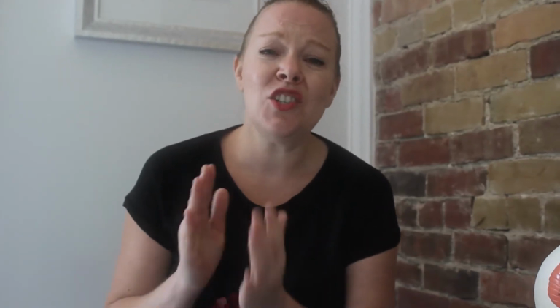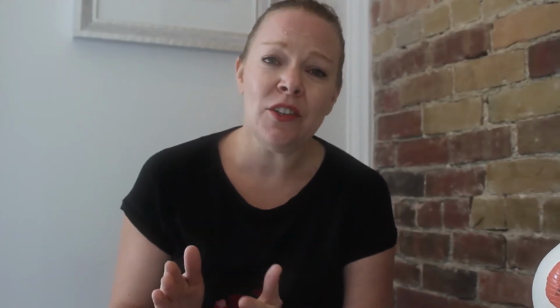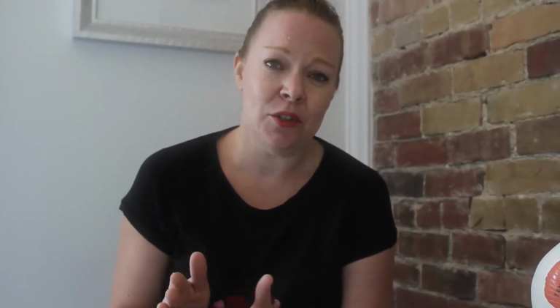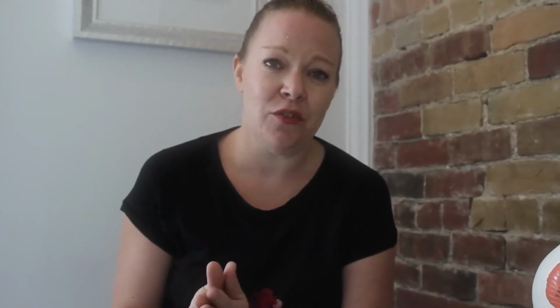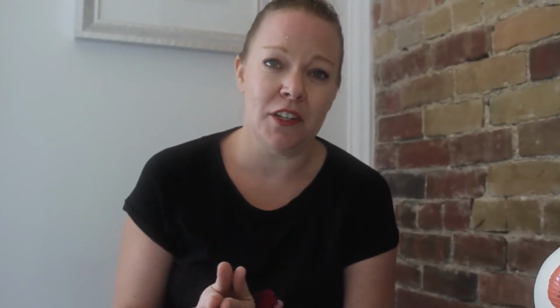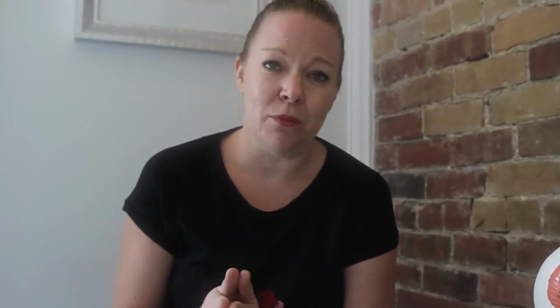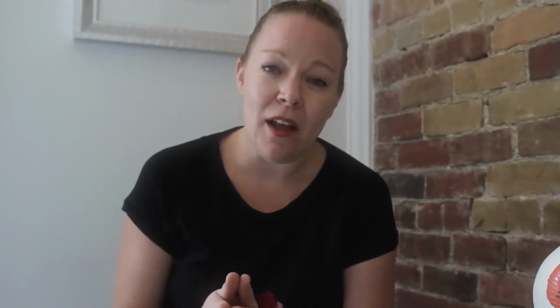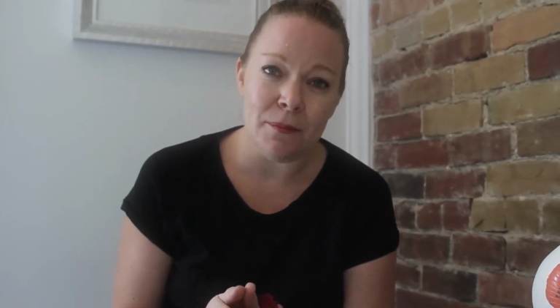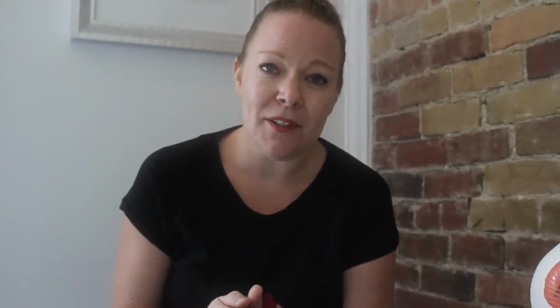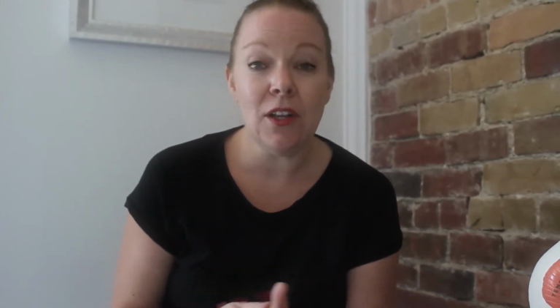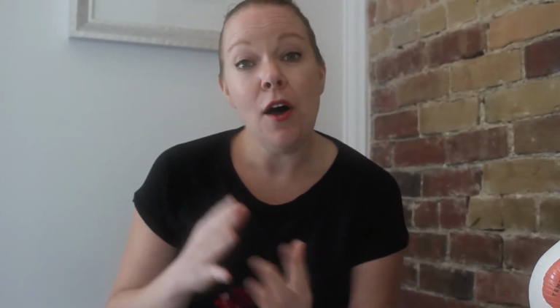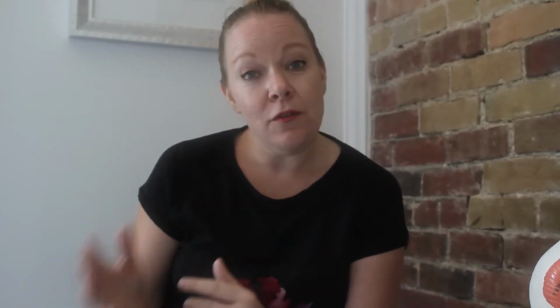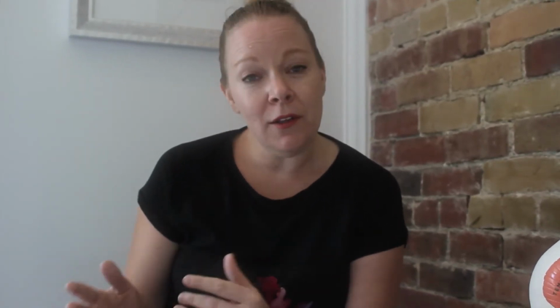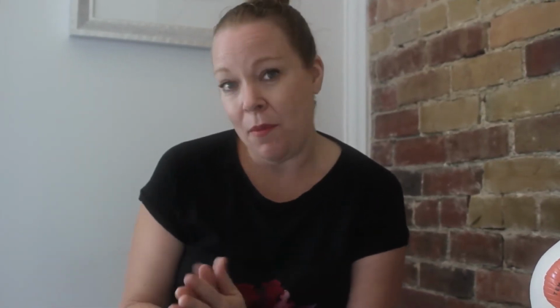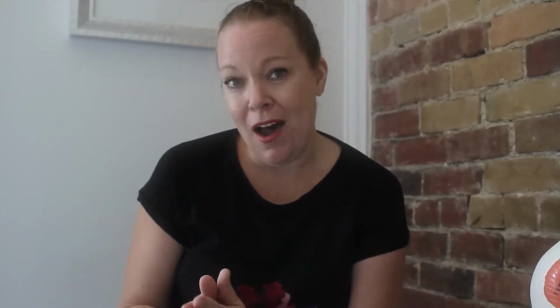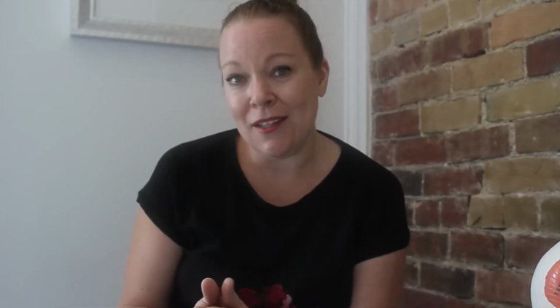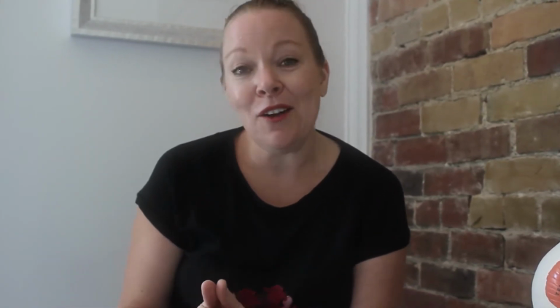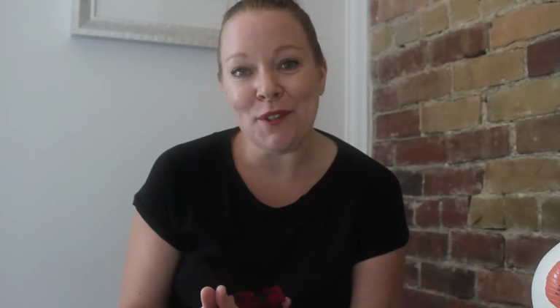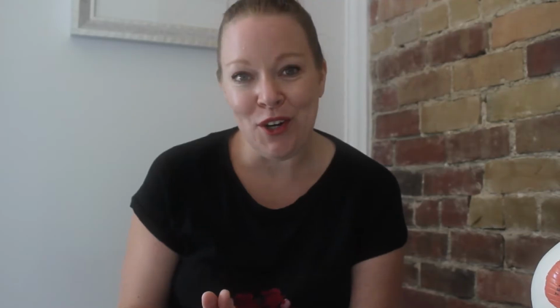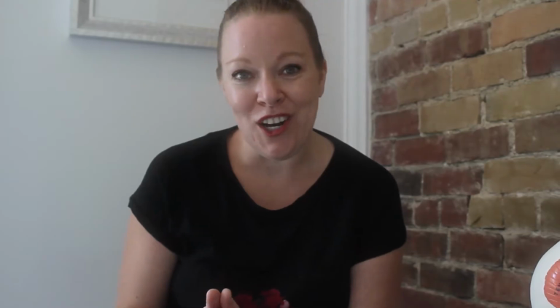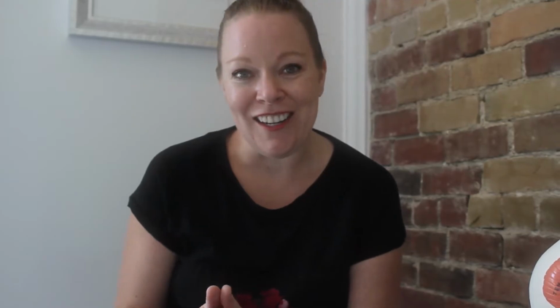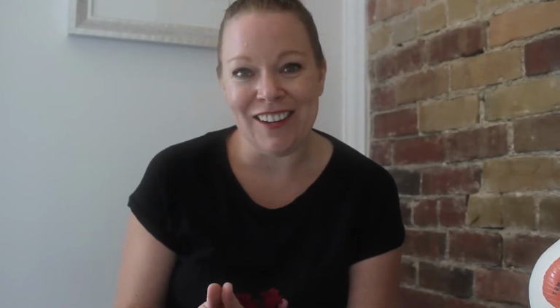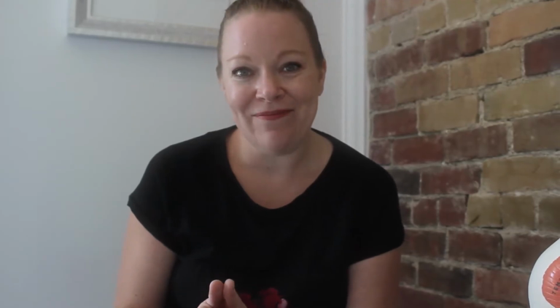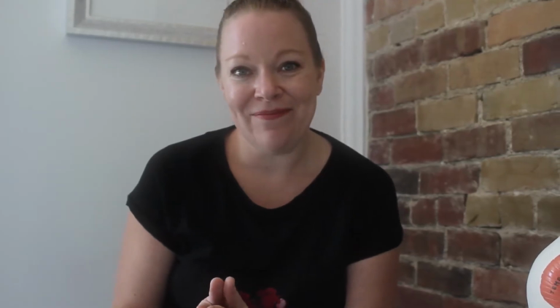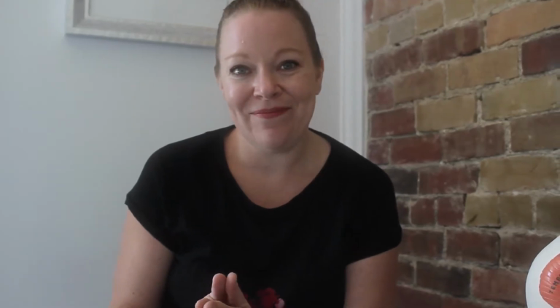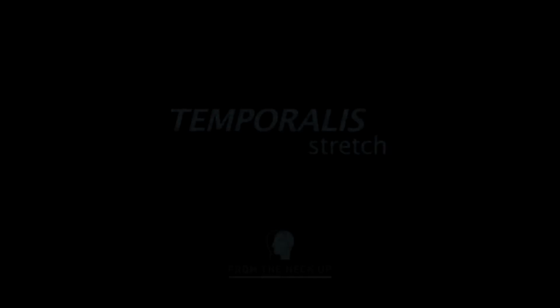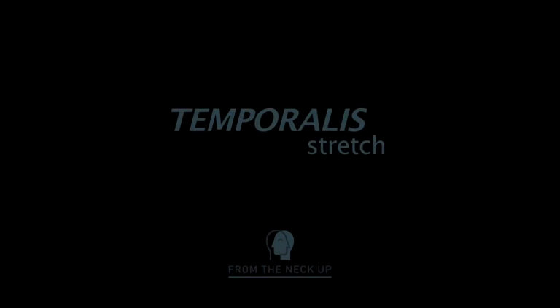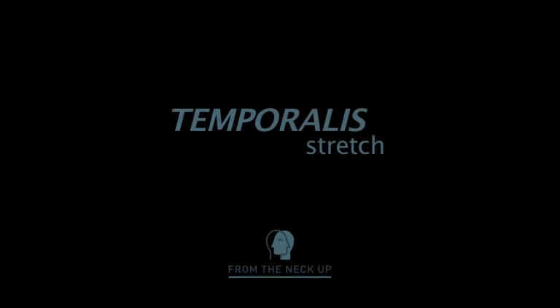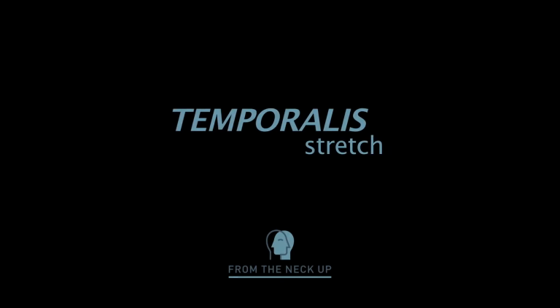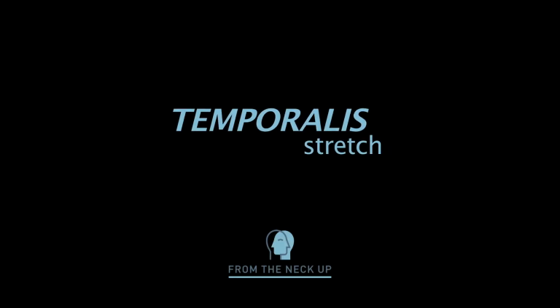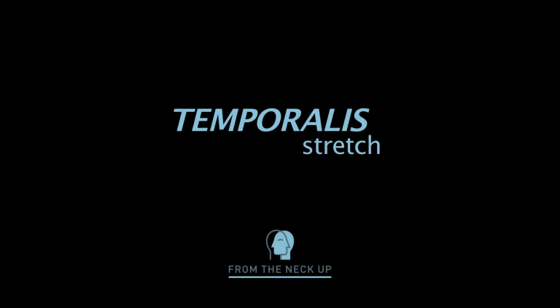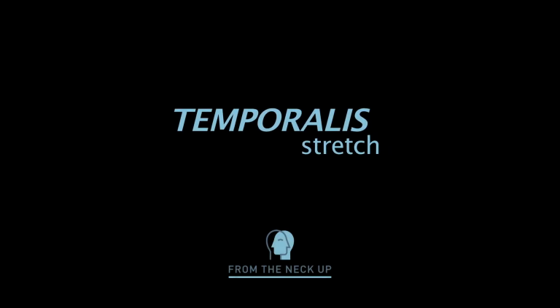I'm going to demonstrate a few exercises for you. The first is a gentle stretch for the temporalis muscle, followed by a self-massage technique.